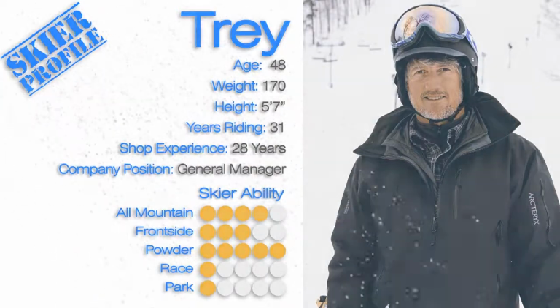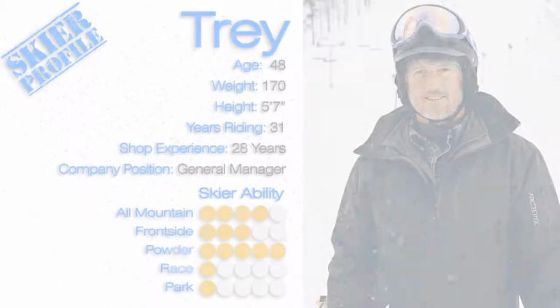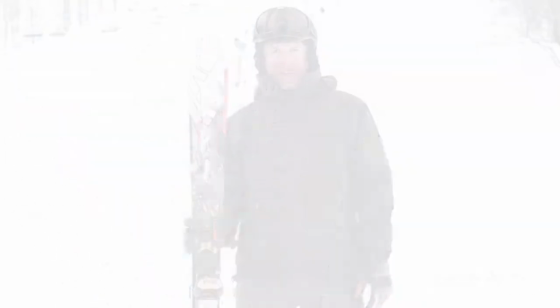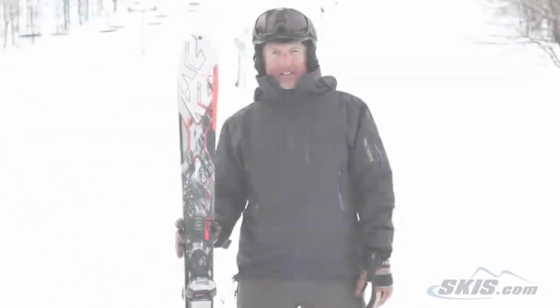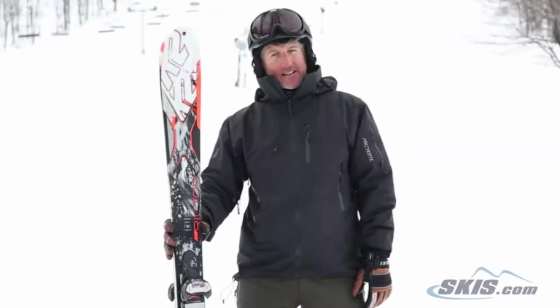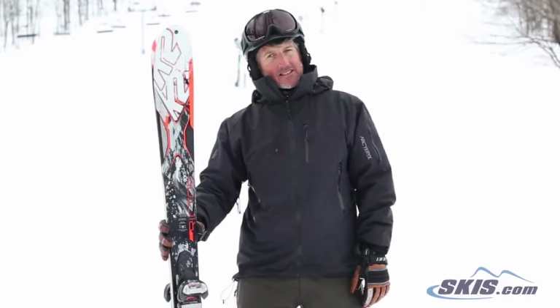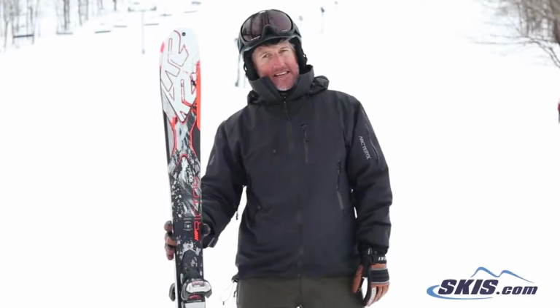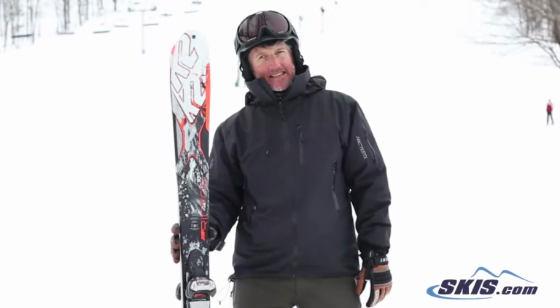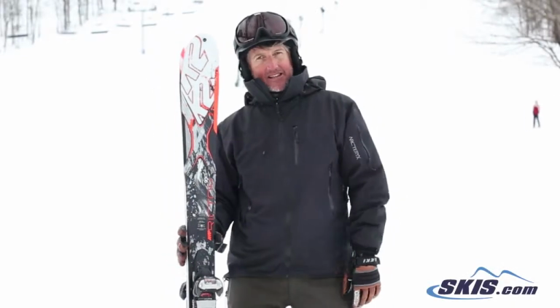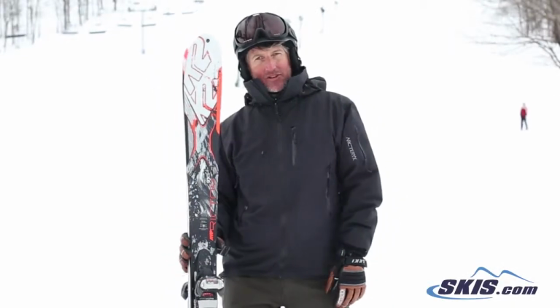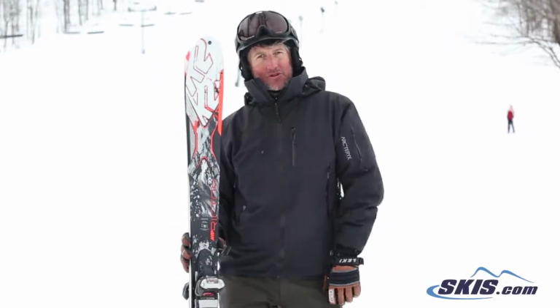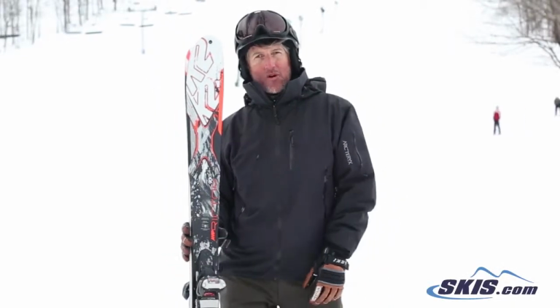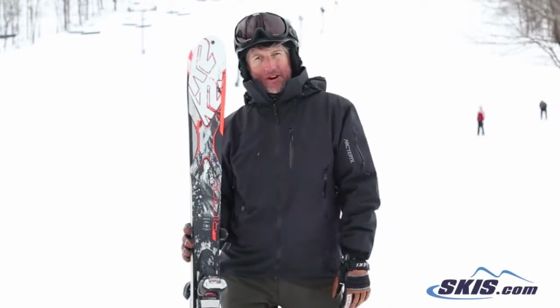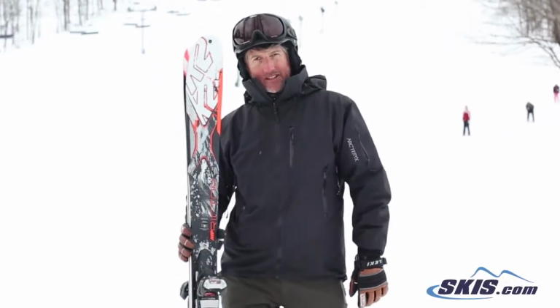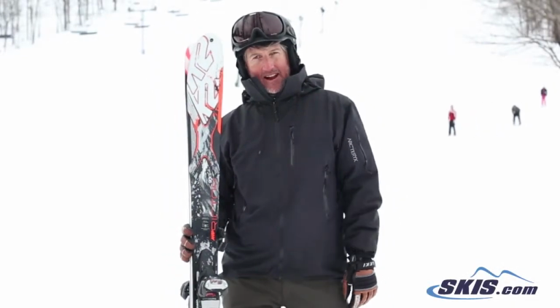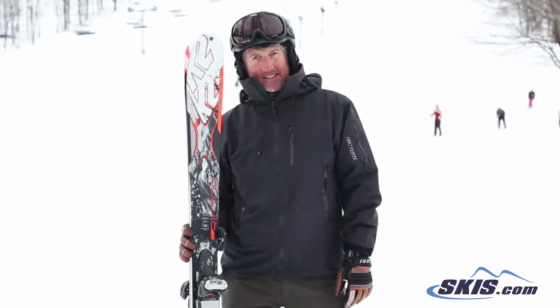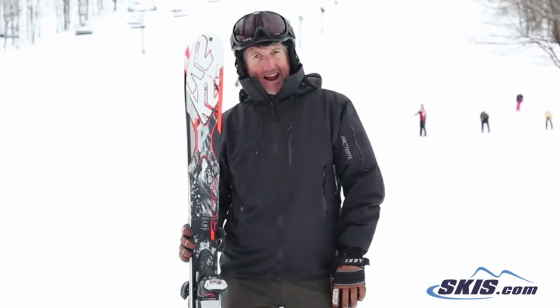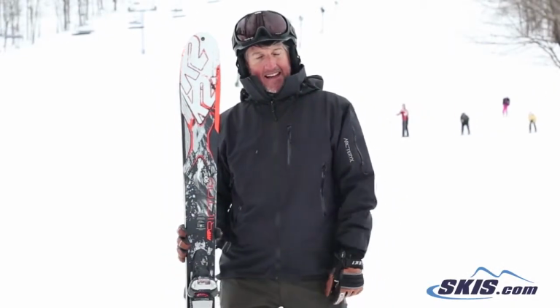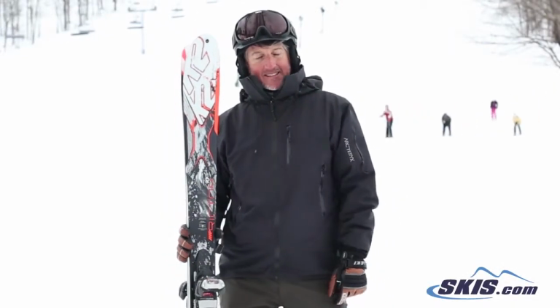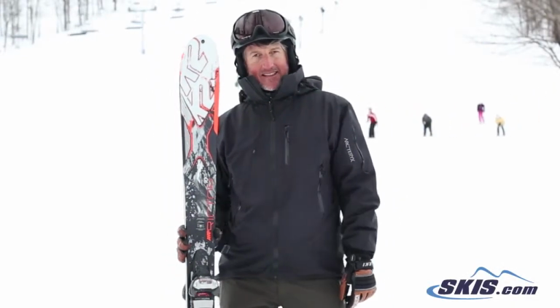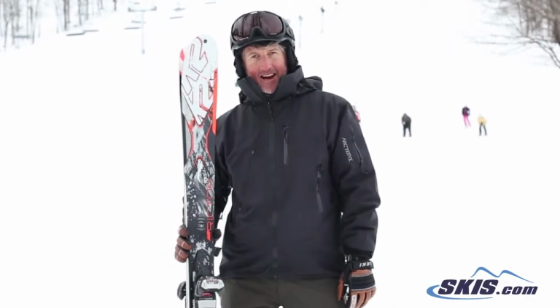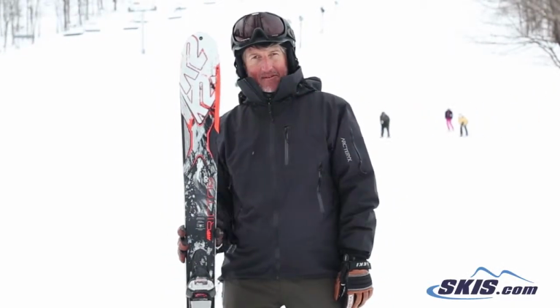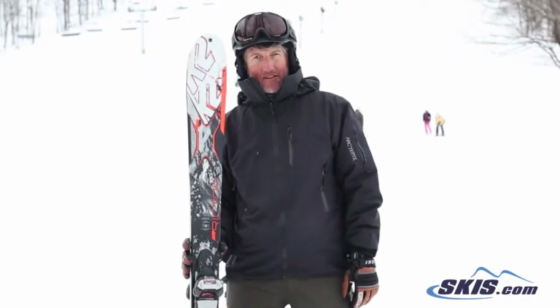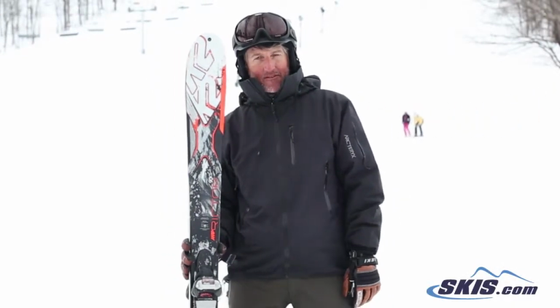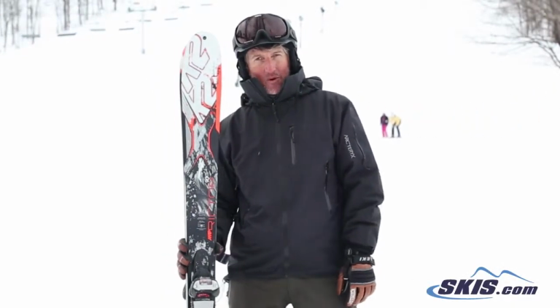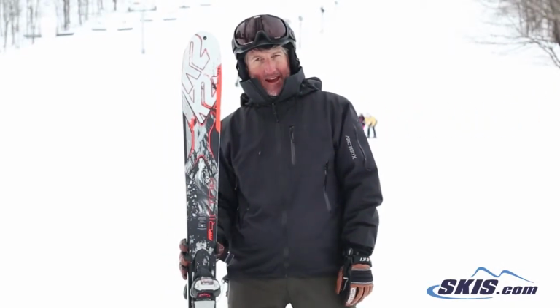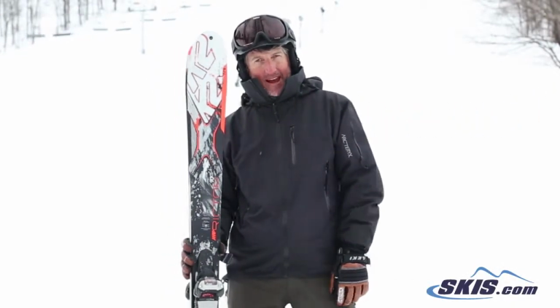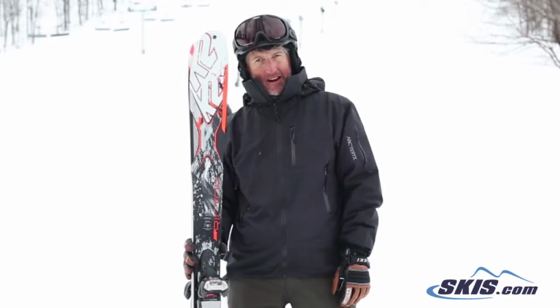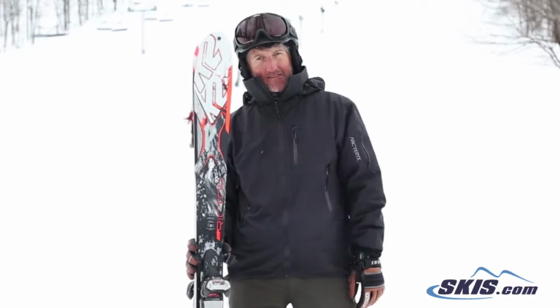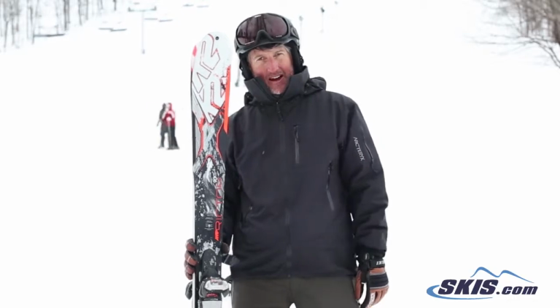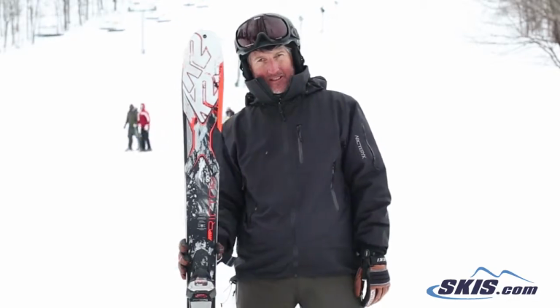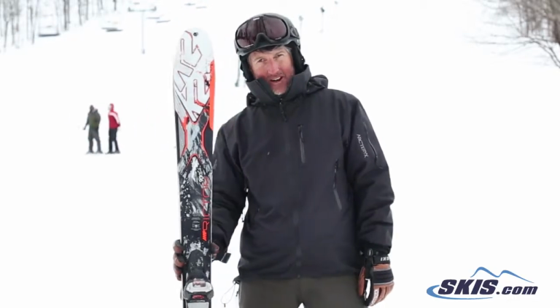Hi, this is Trey. I just got done skiing the K-Tube Richter 90 XTI. I've given it 4.5 out of 5 stars.